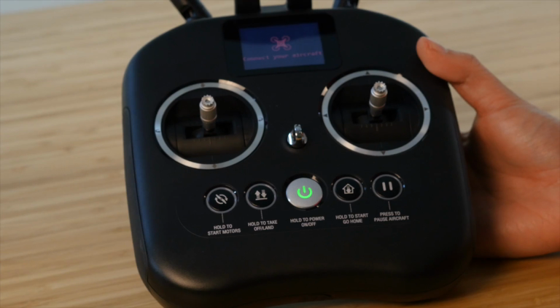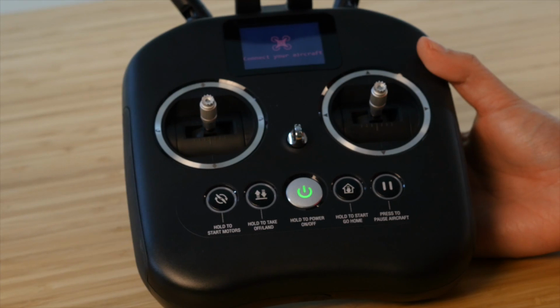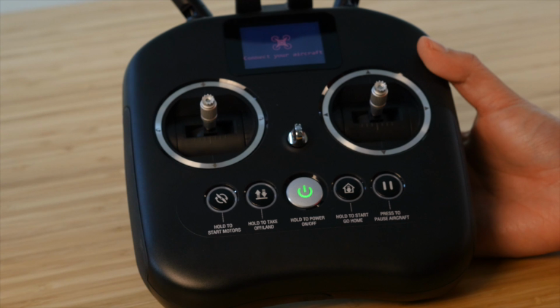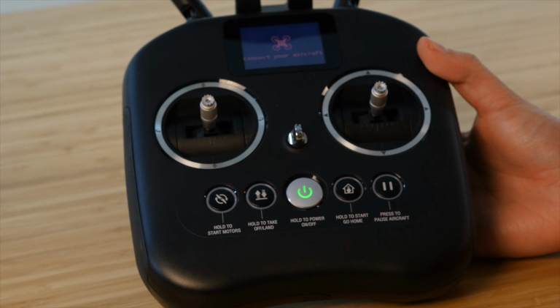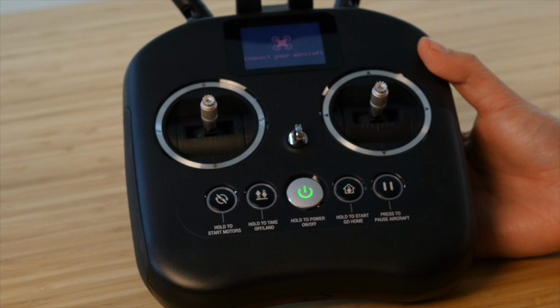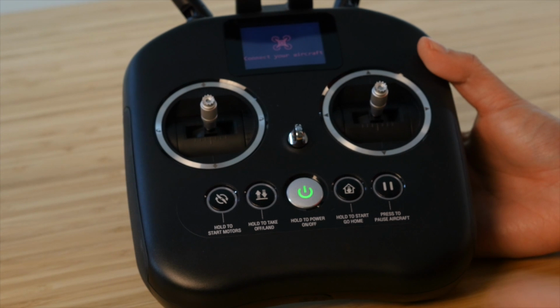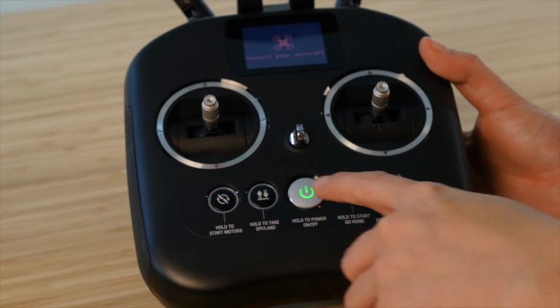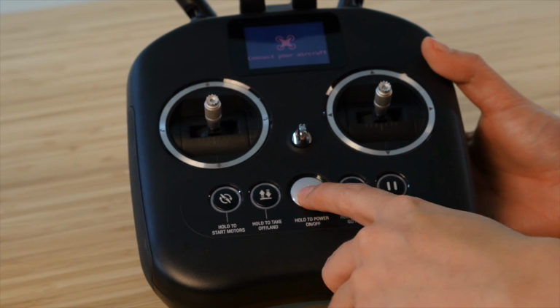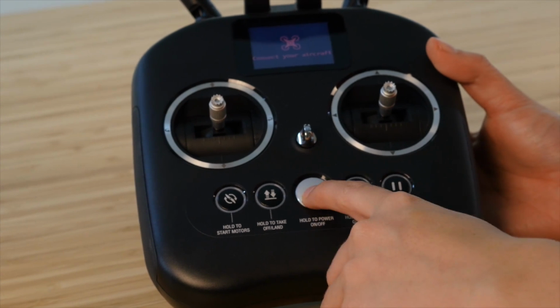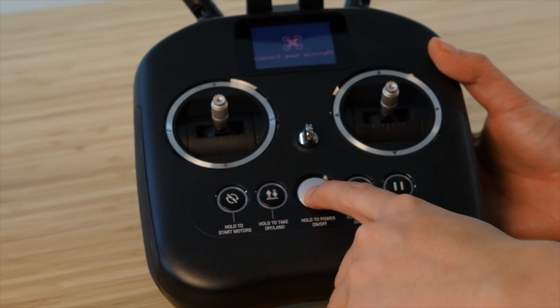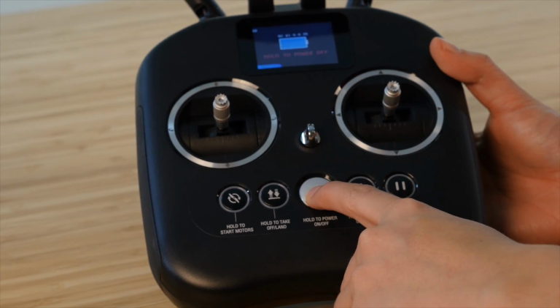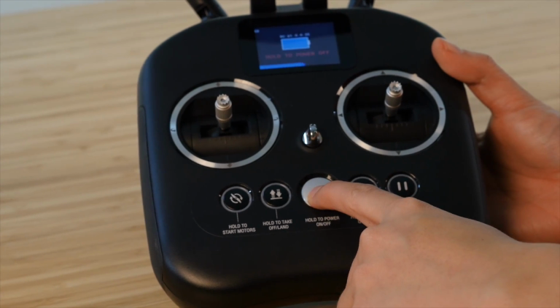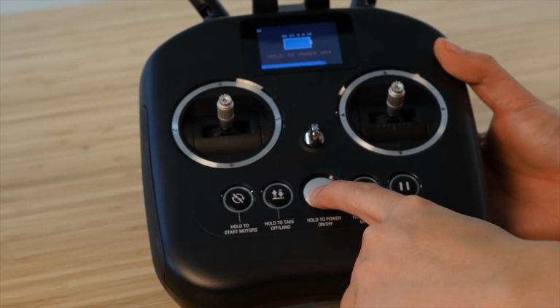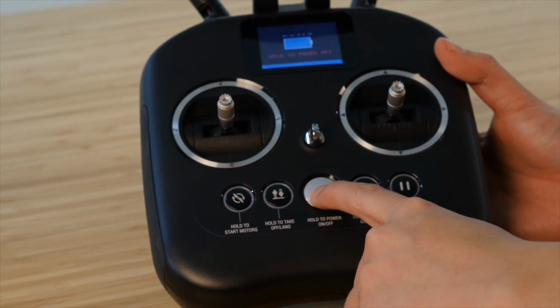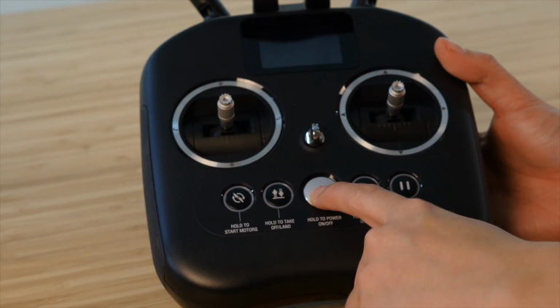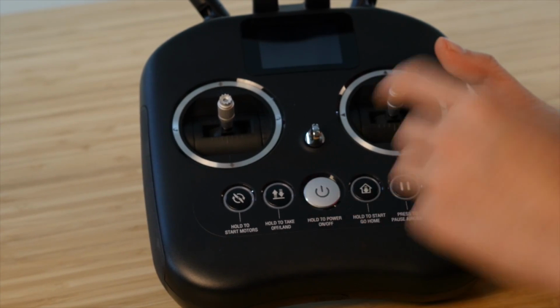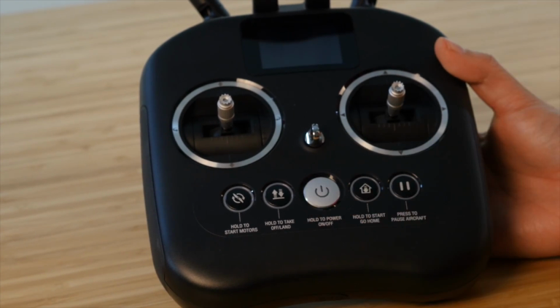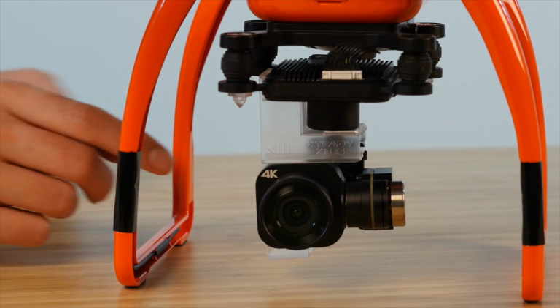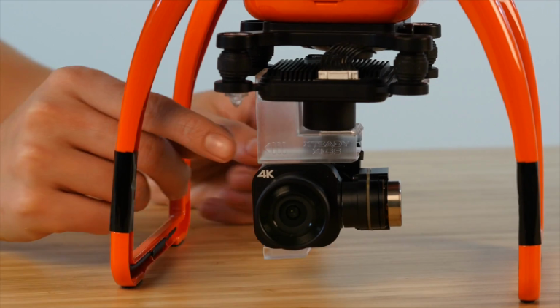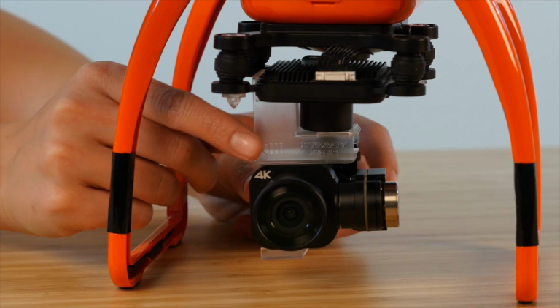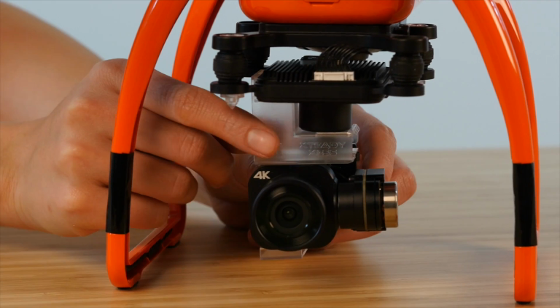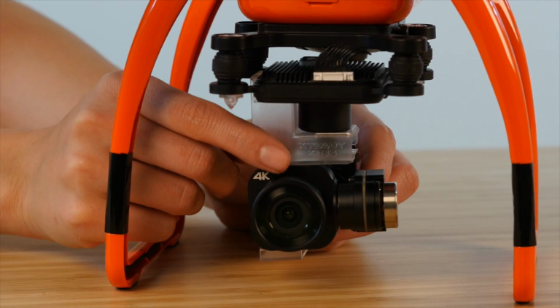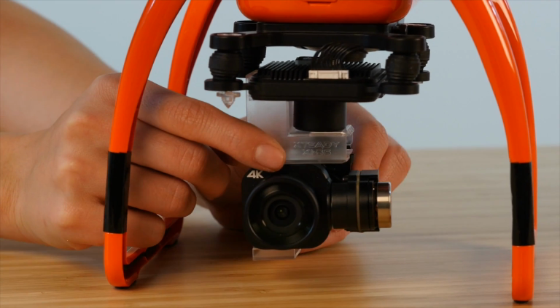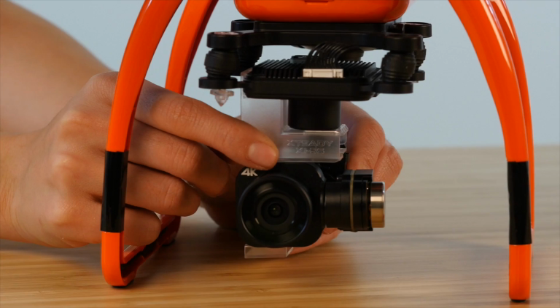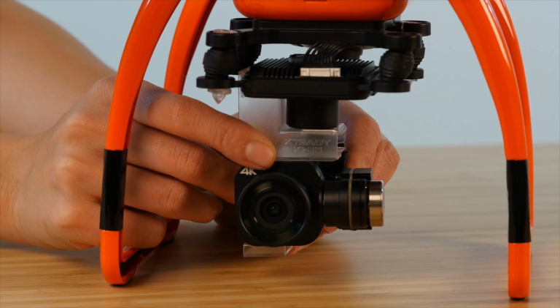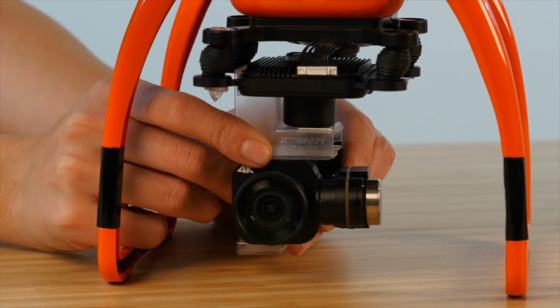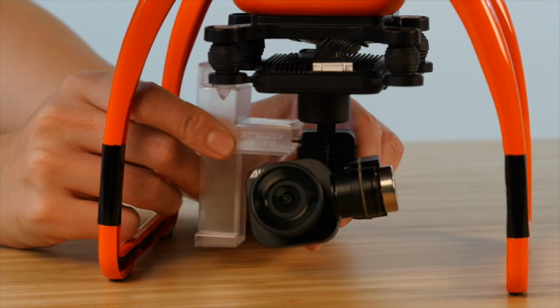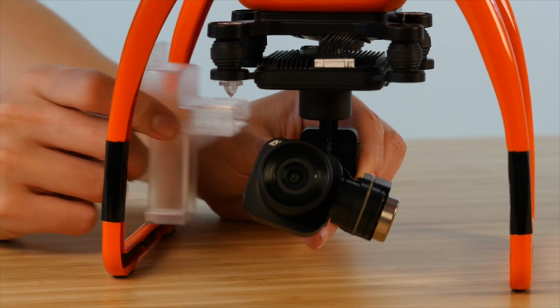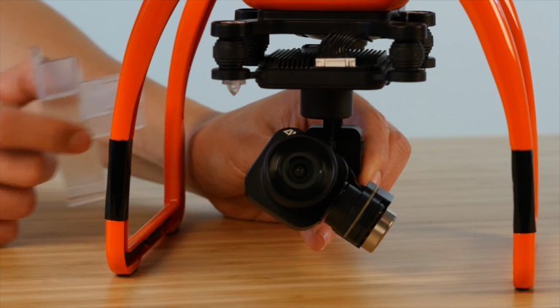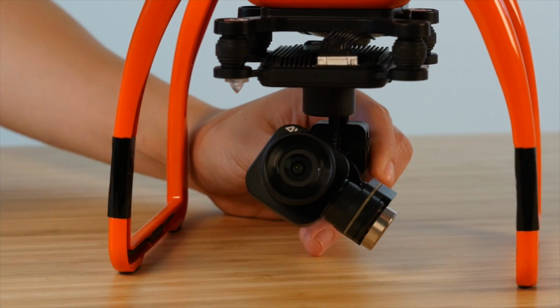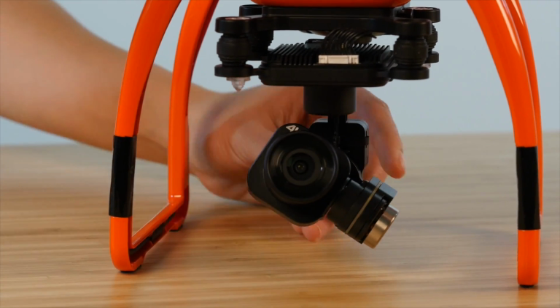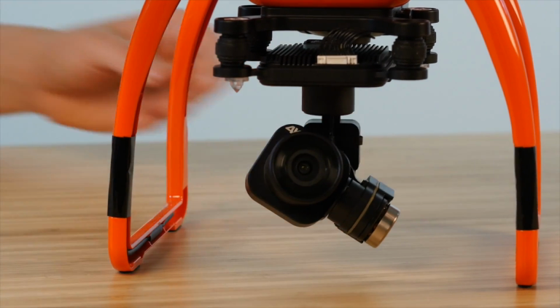Let's start by powering off the remote controller and turning on the X-Star. Don't forget to always remove the gimbal lock before powering on your drone.